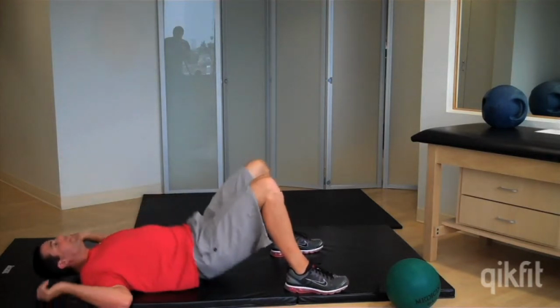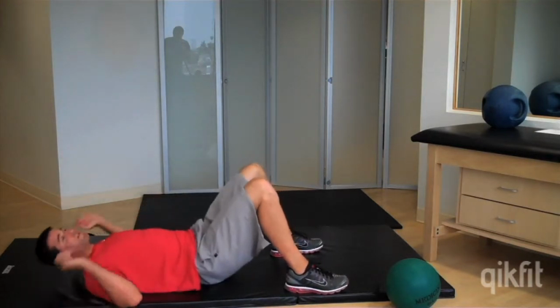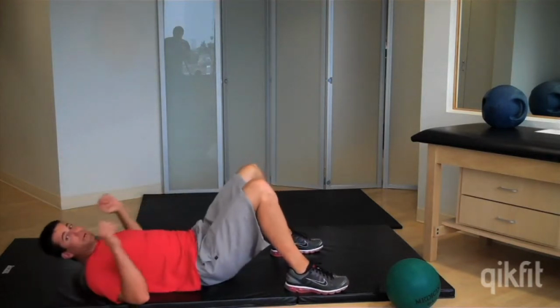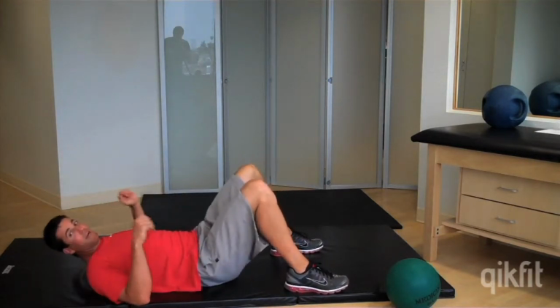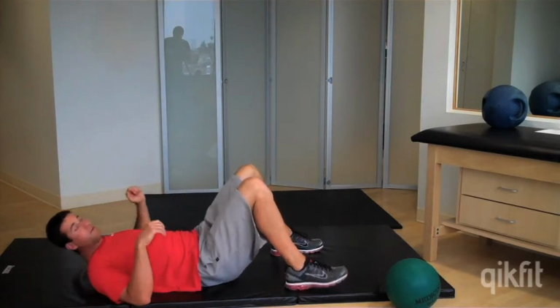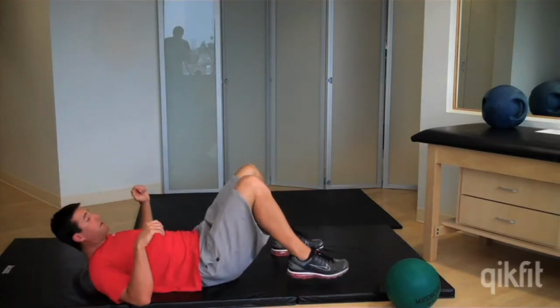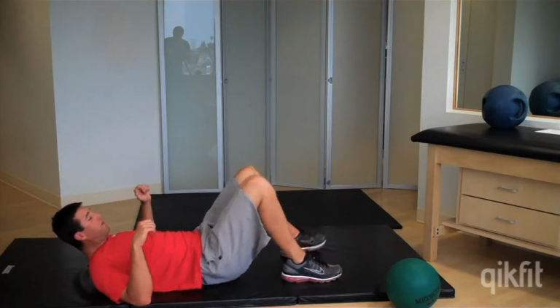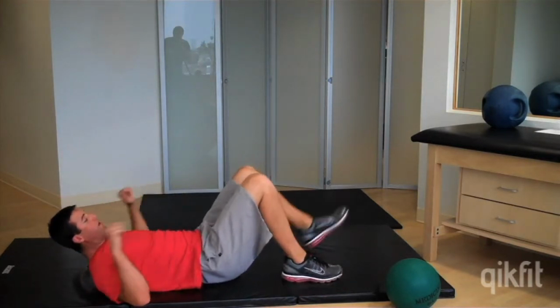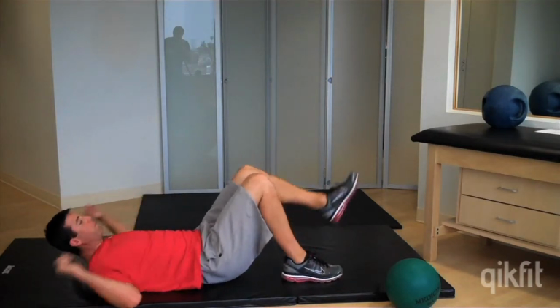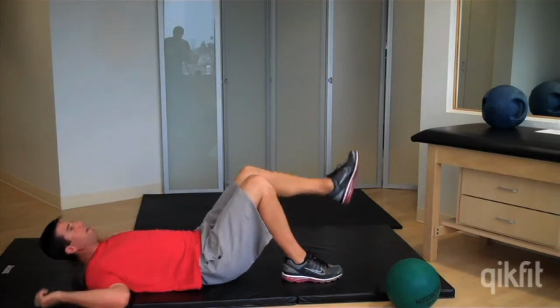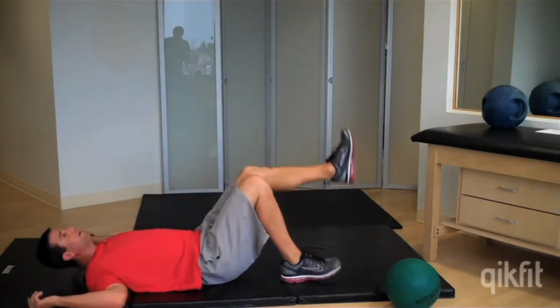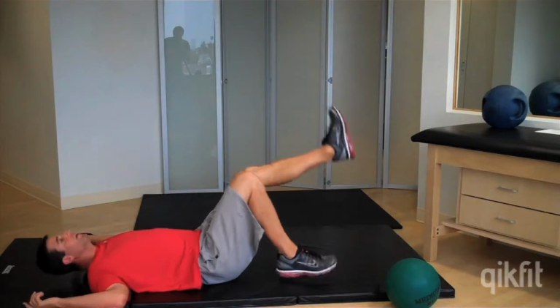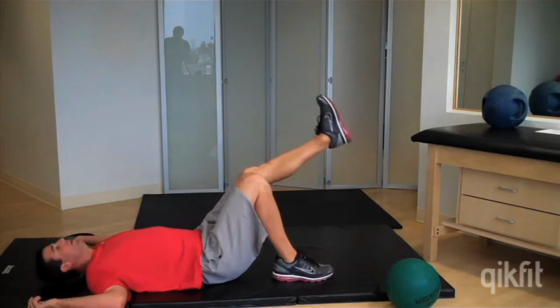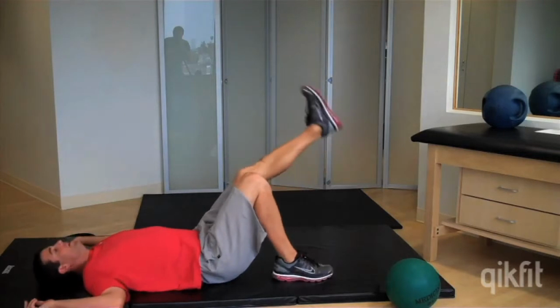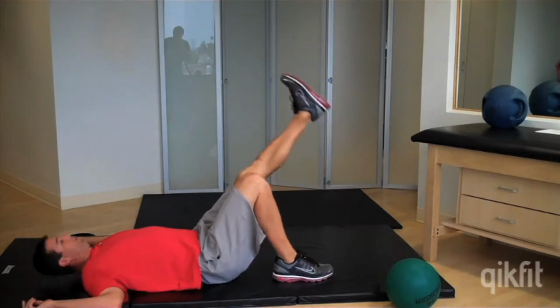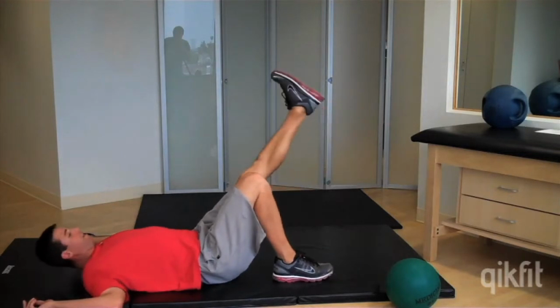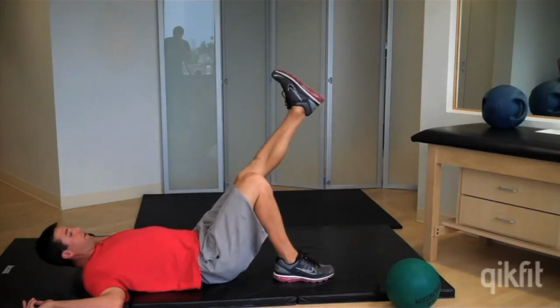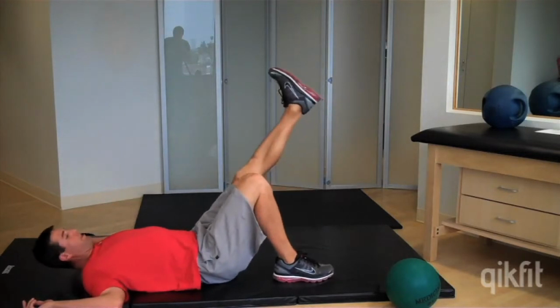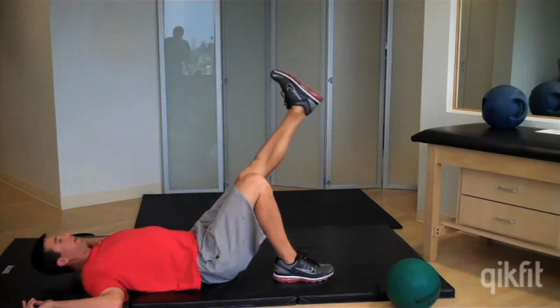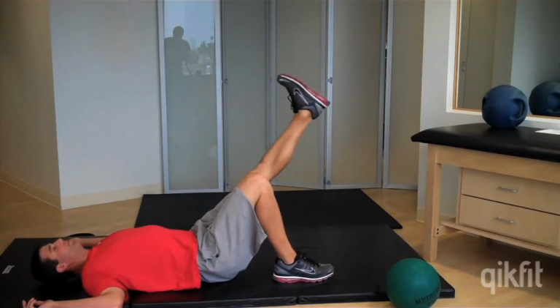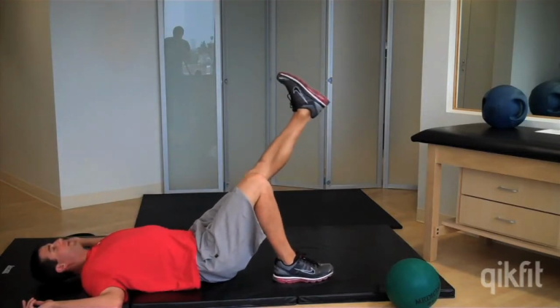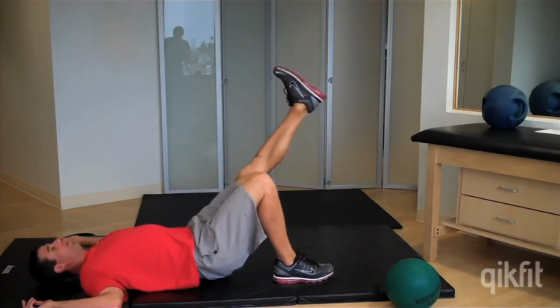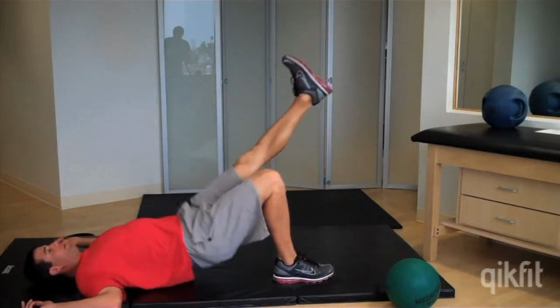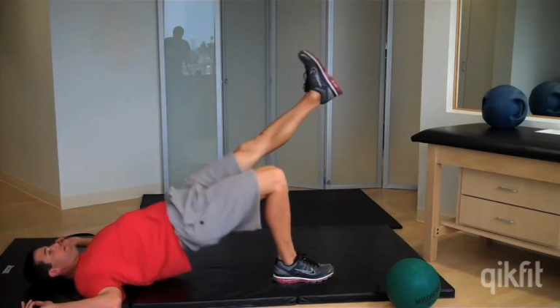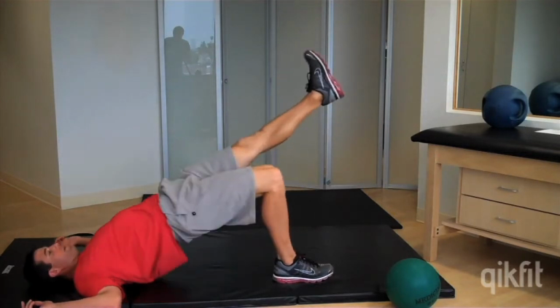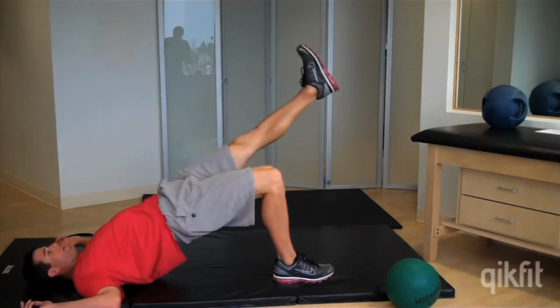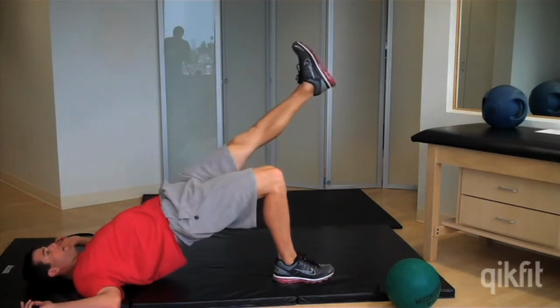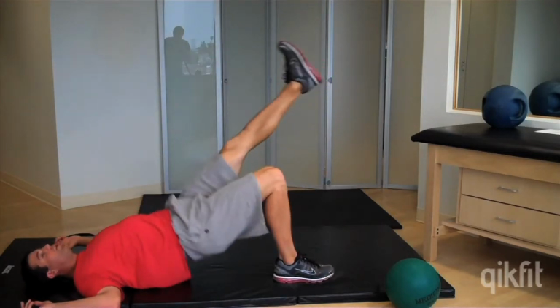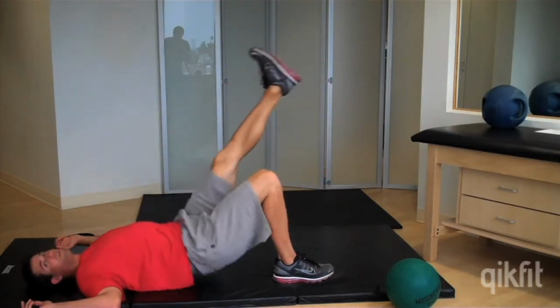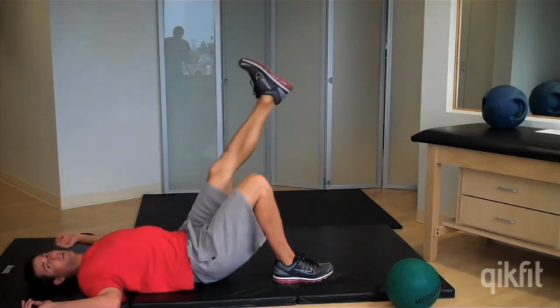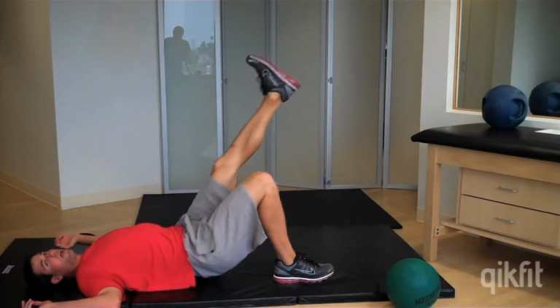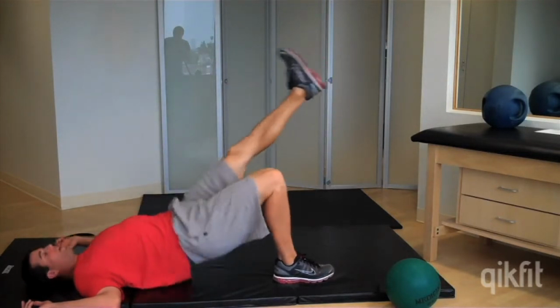That's for beginners. For intermediate, you're going to take one leg off the ground and do single leg.